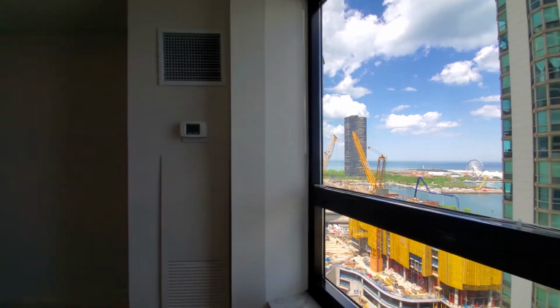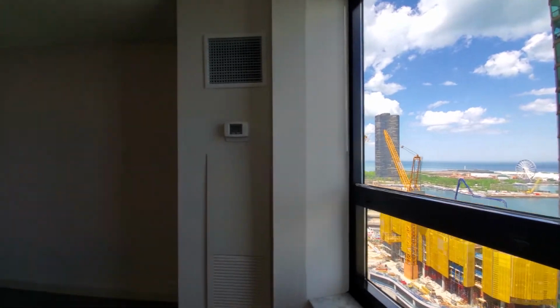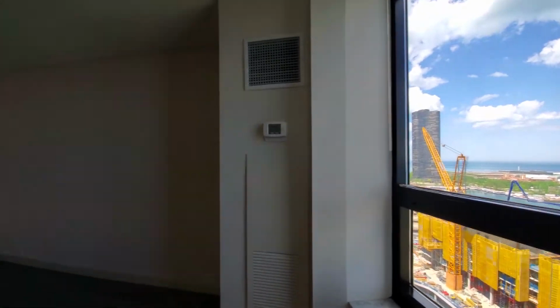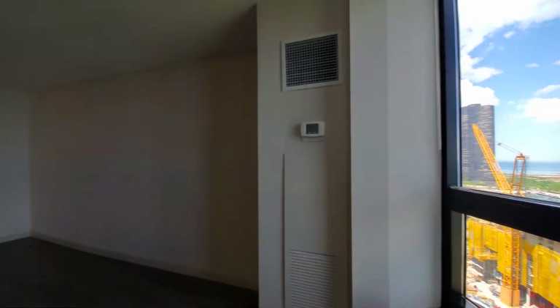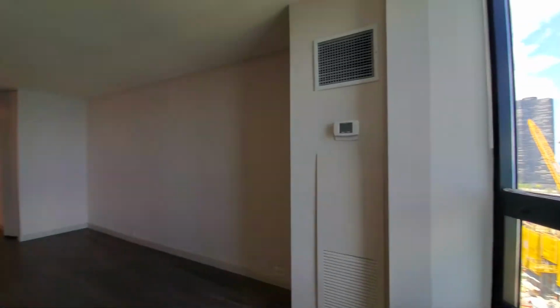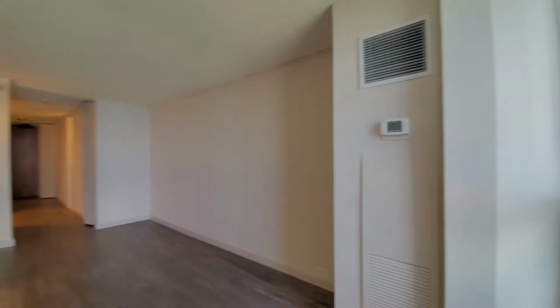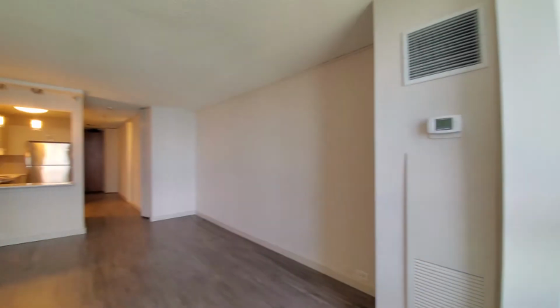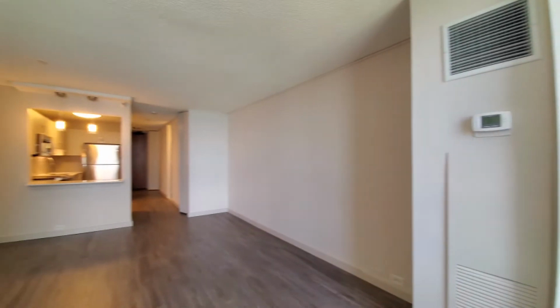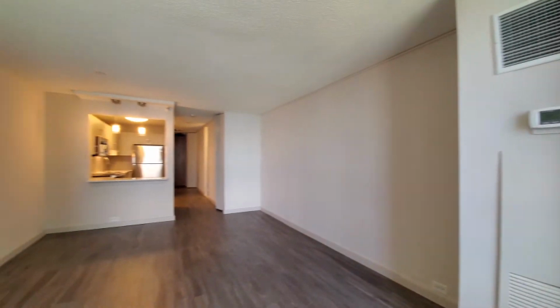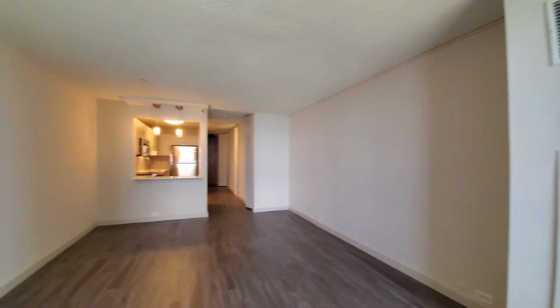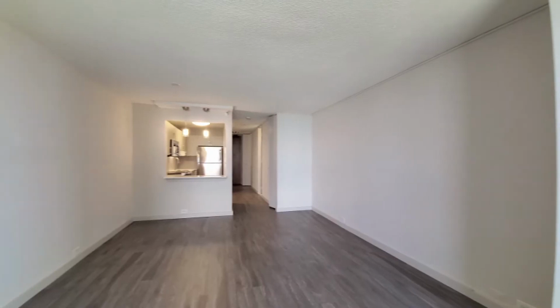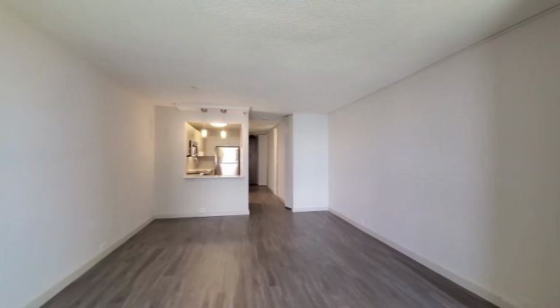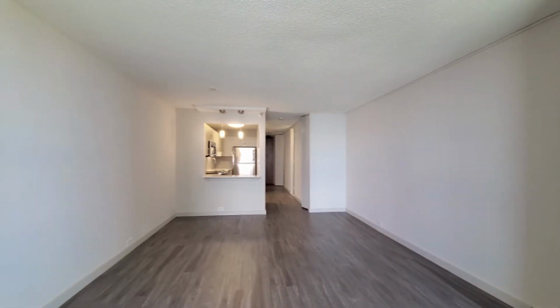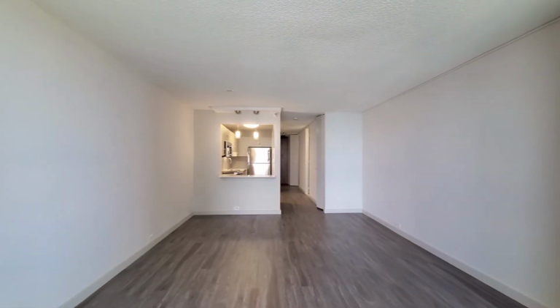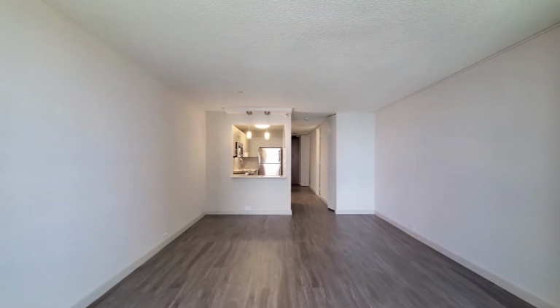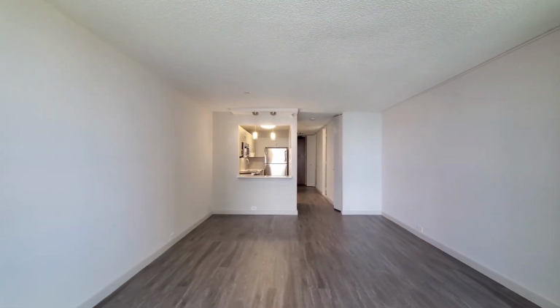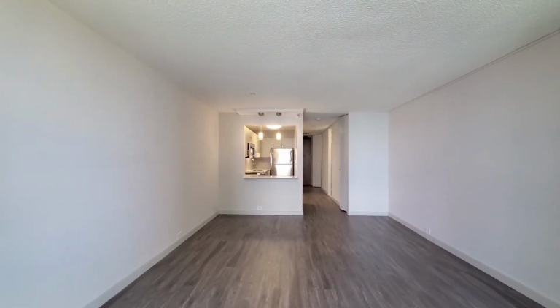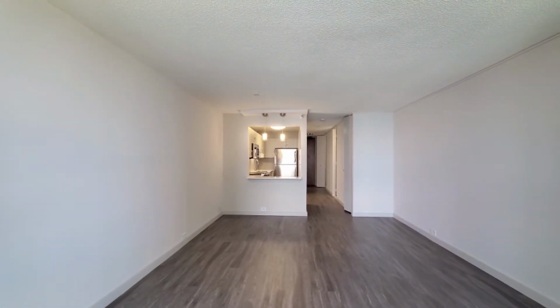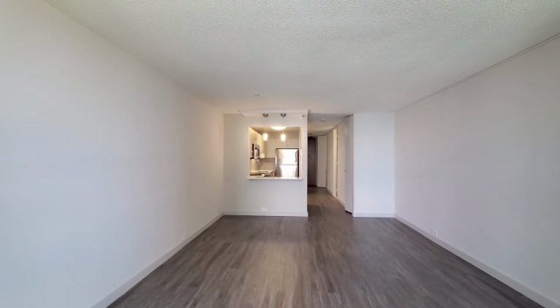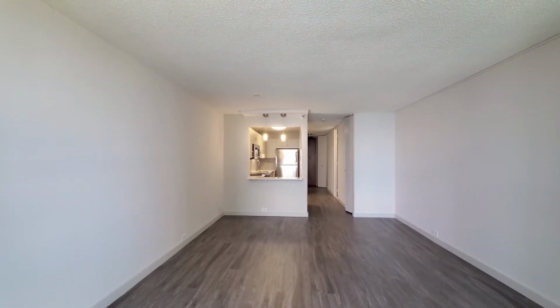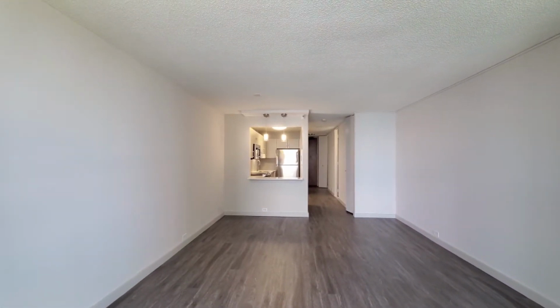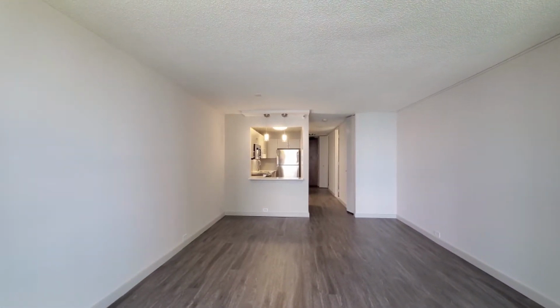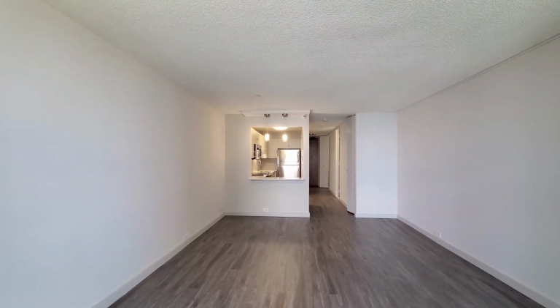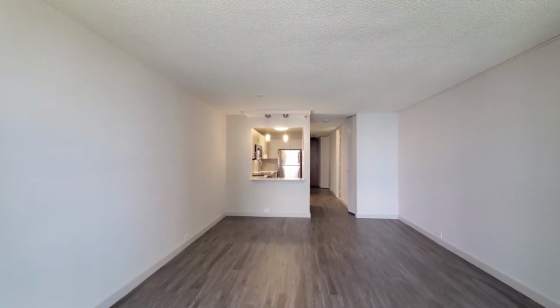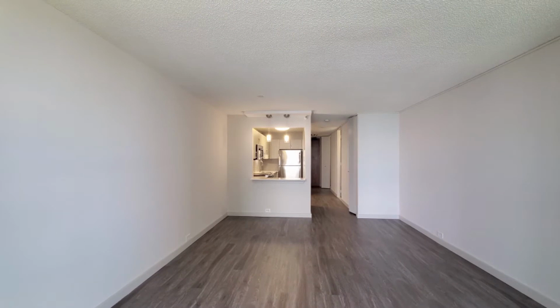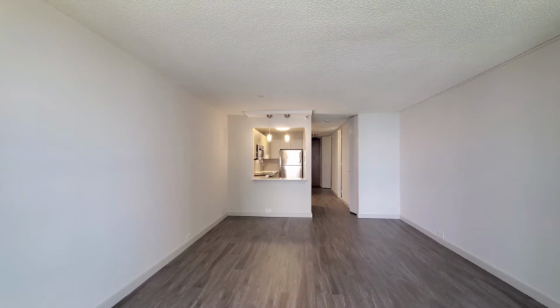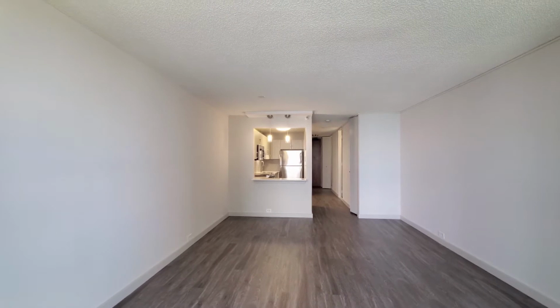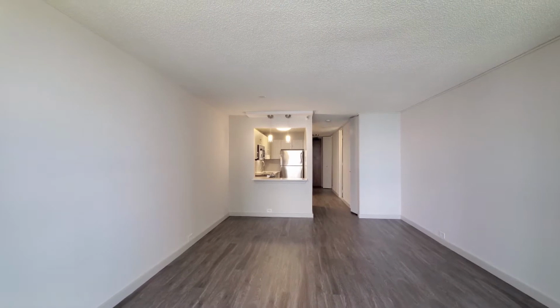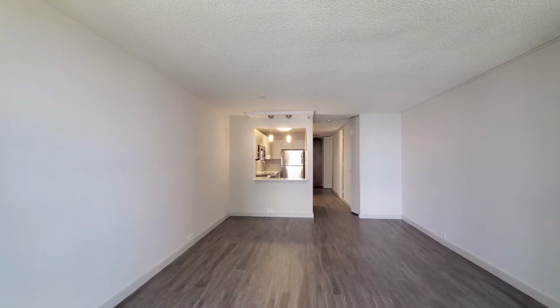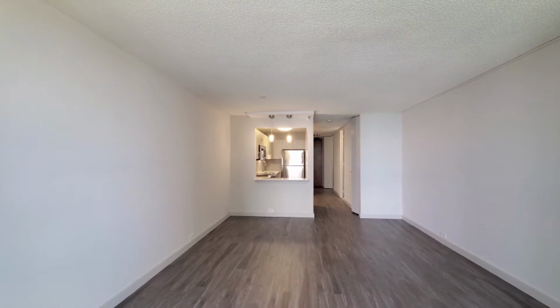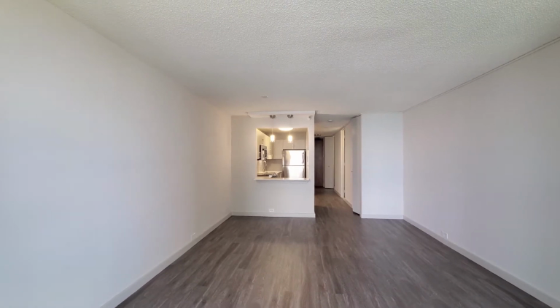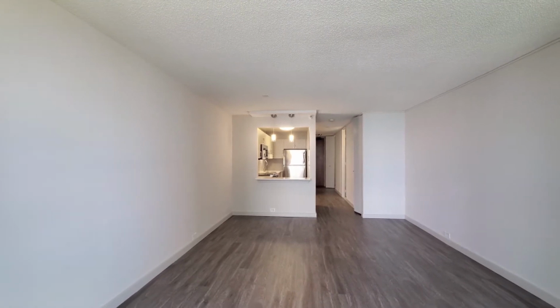A spacious living and dining area here, generously sized for a studio.